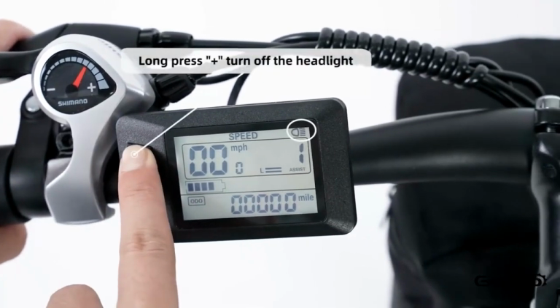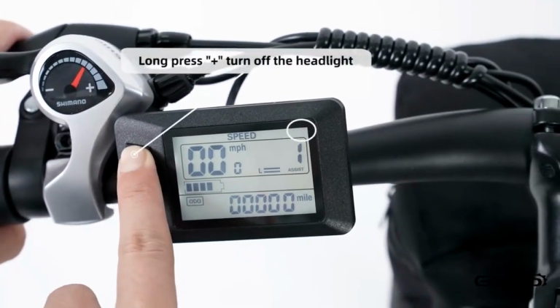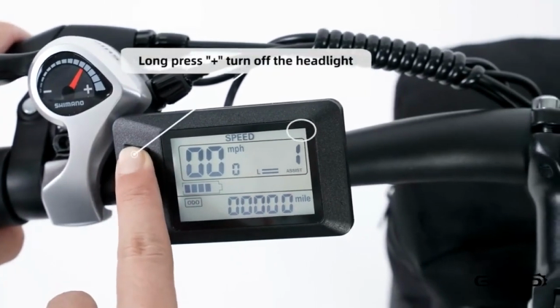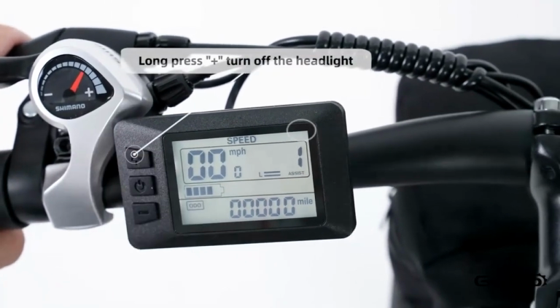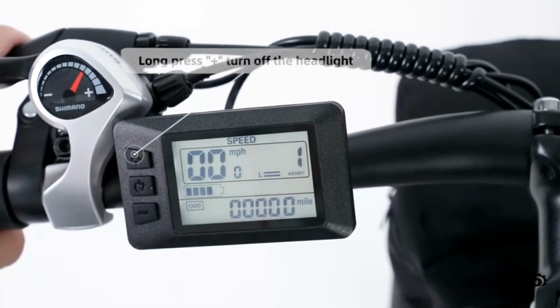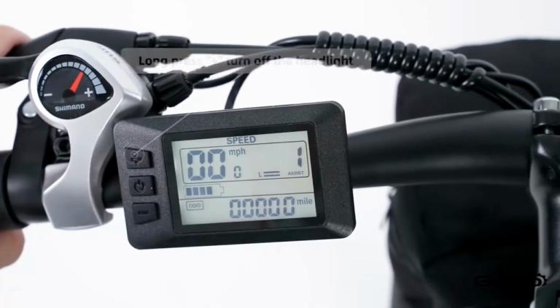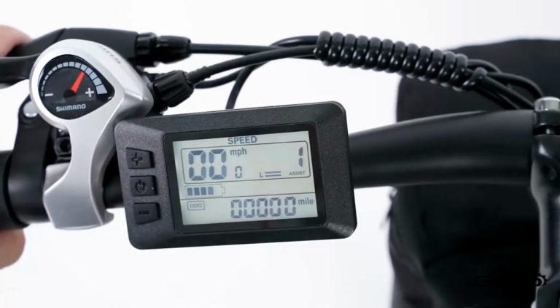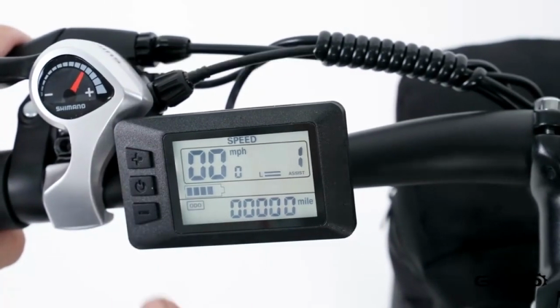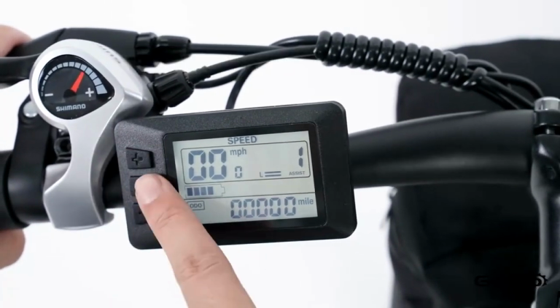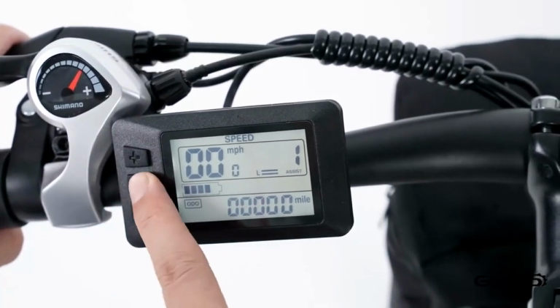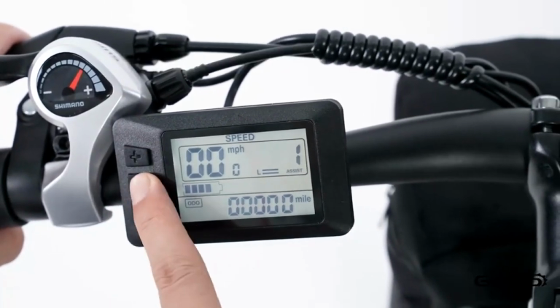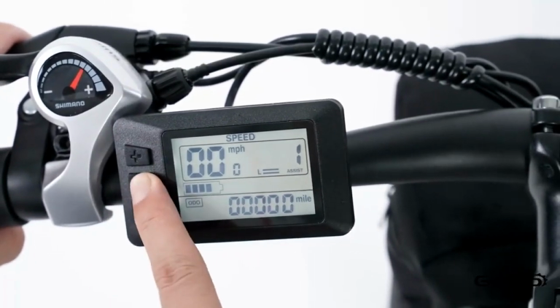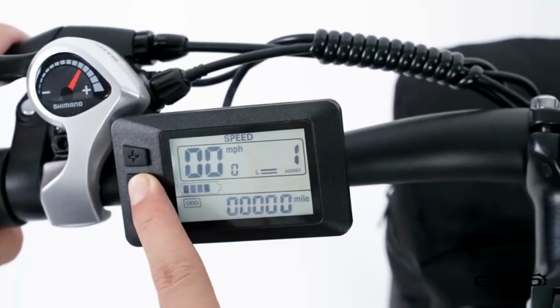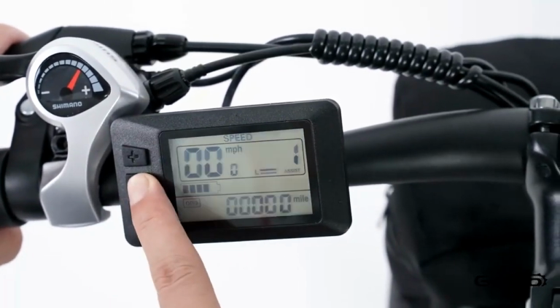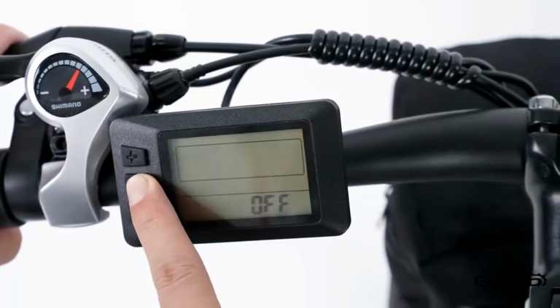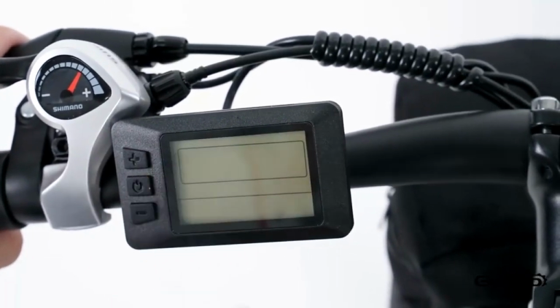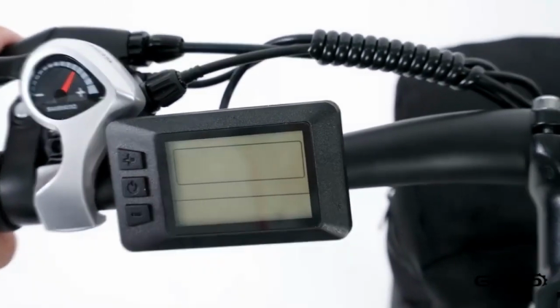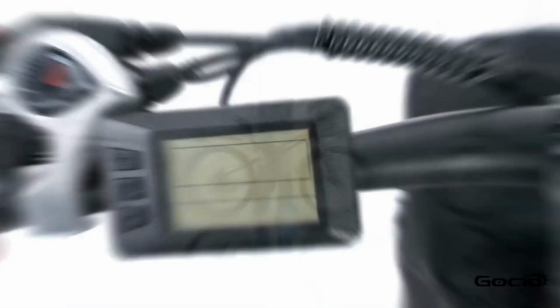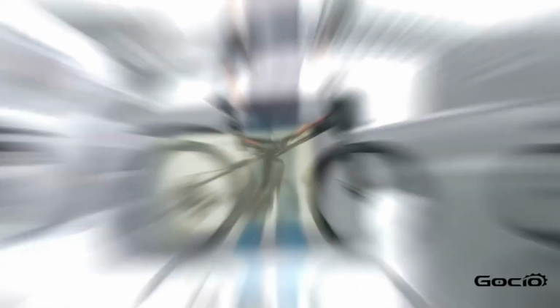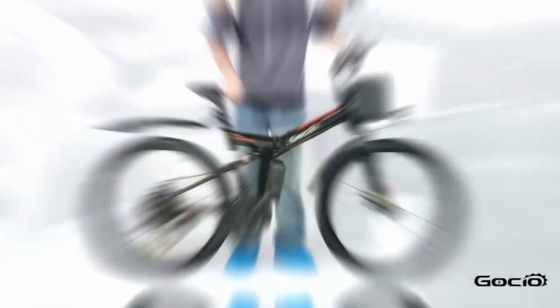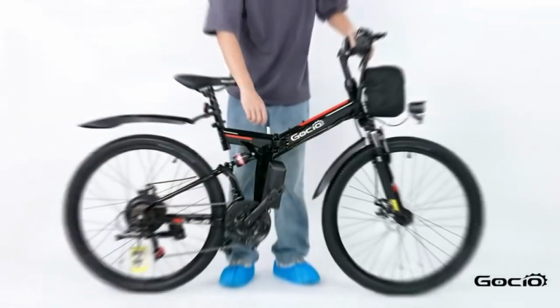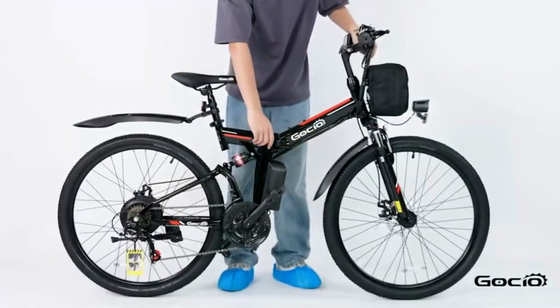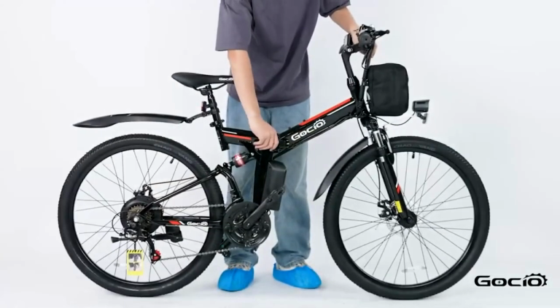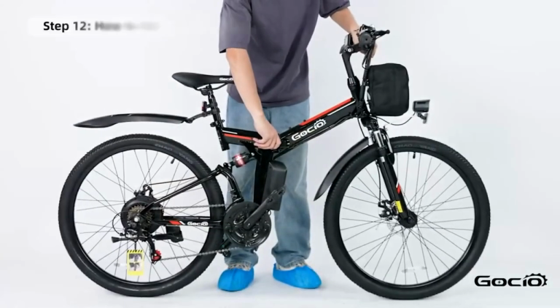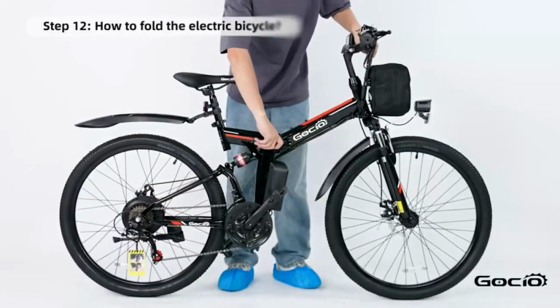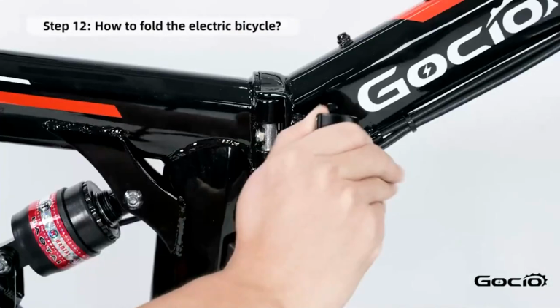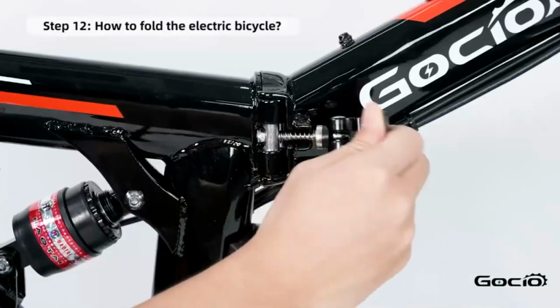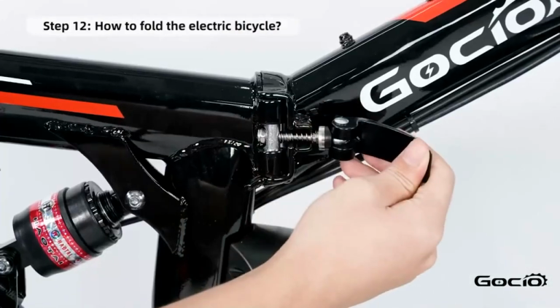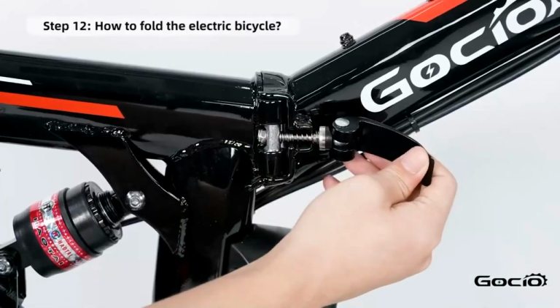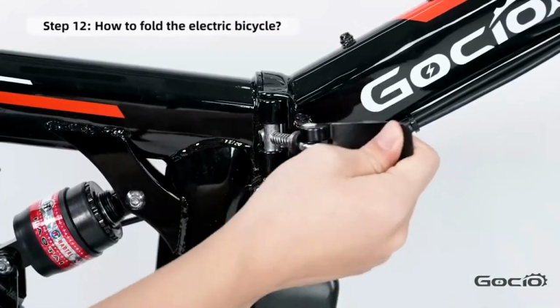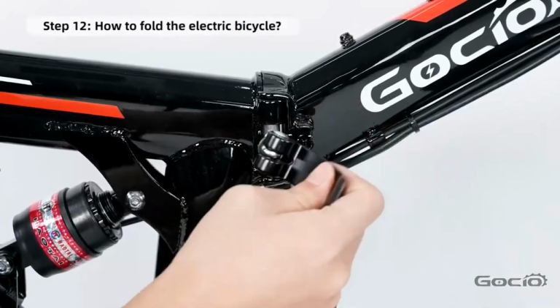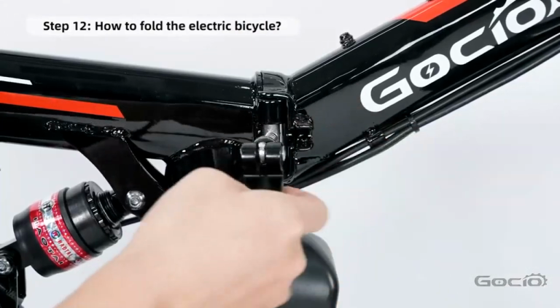To fold your bike for easy storage, simply release the clamp in the middle of the frame and fold it in half.